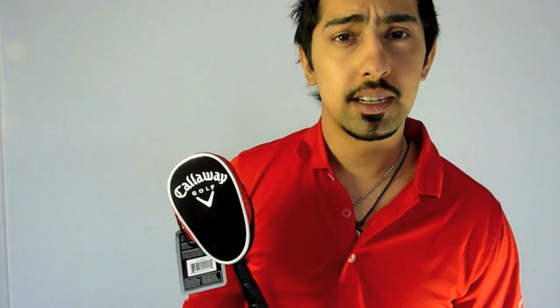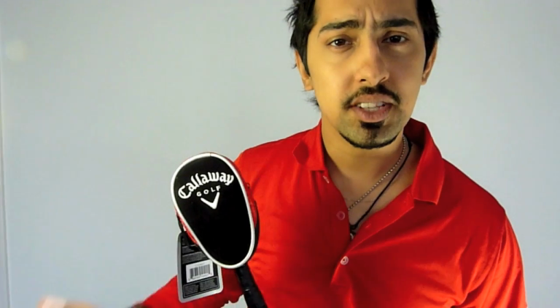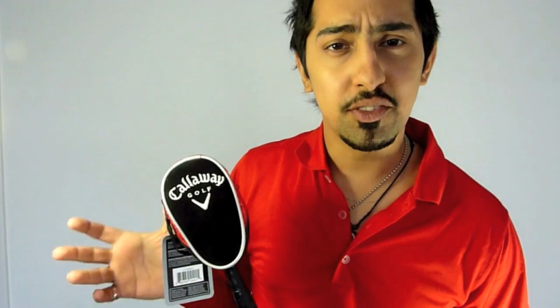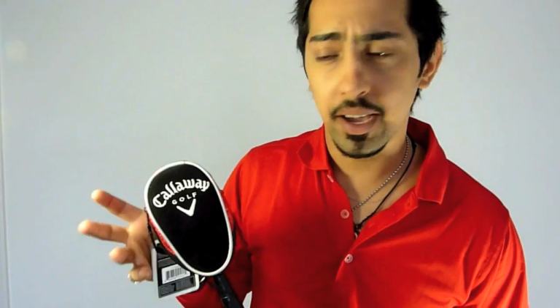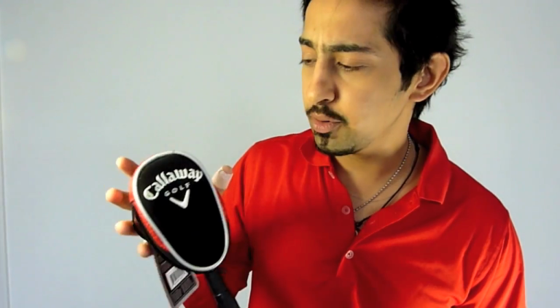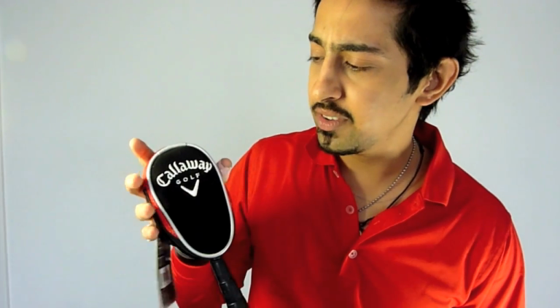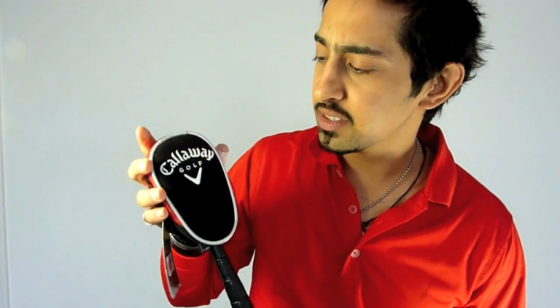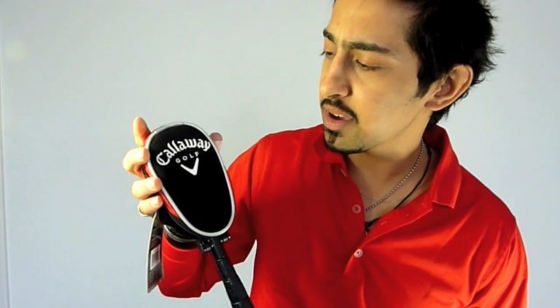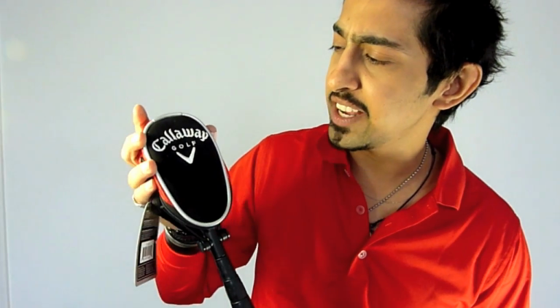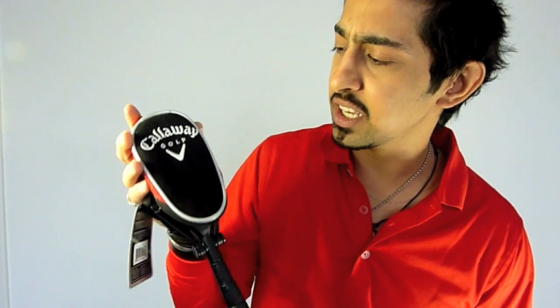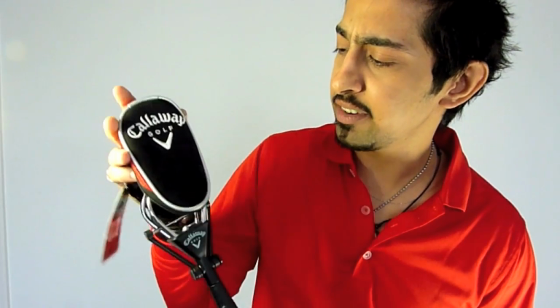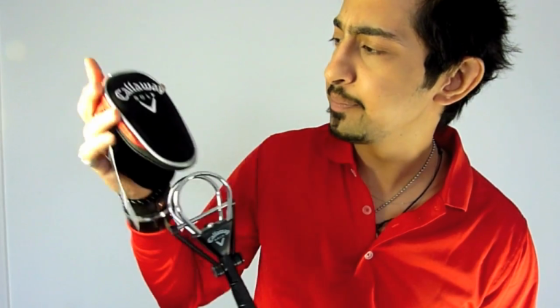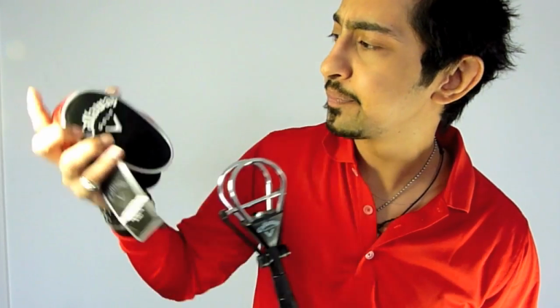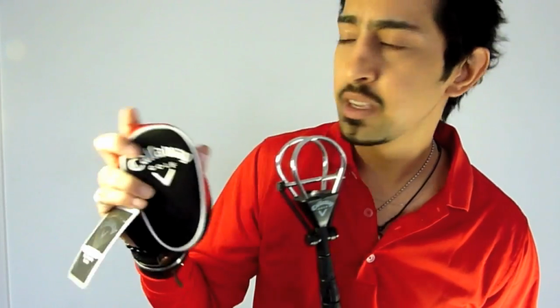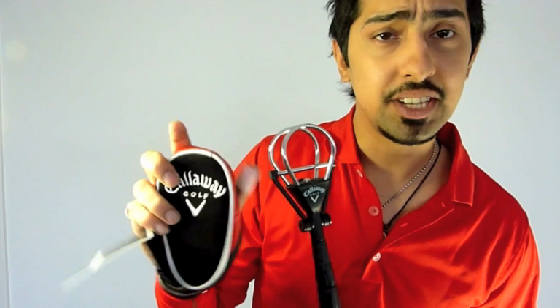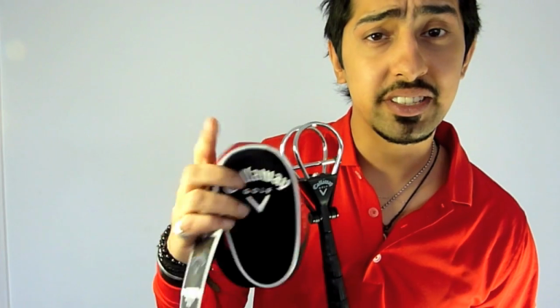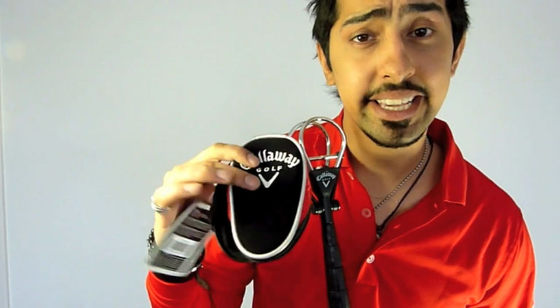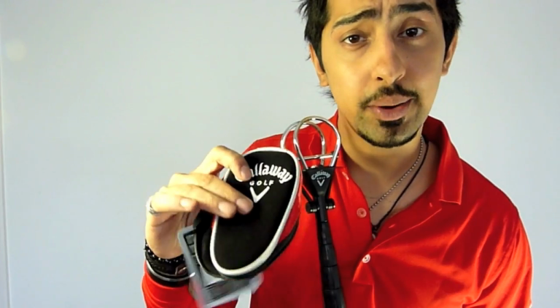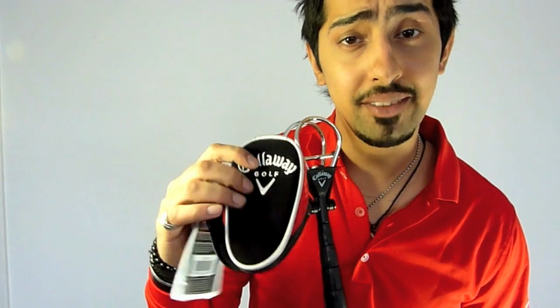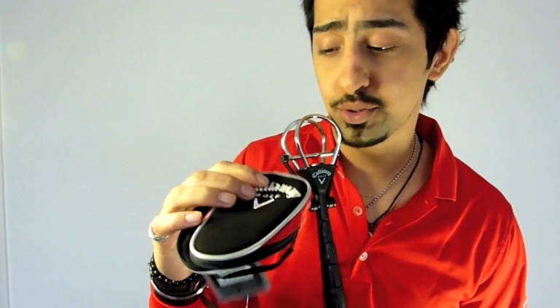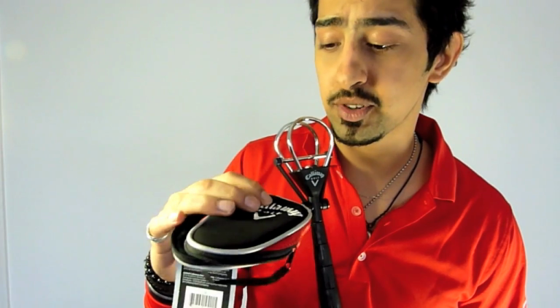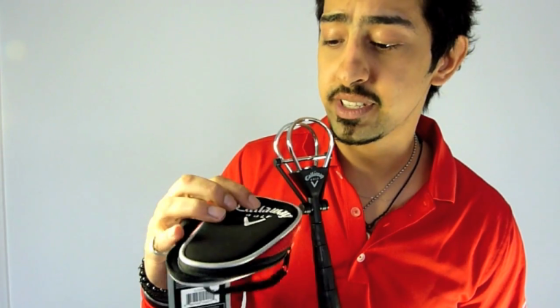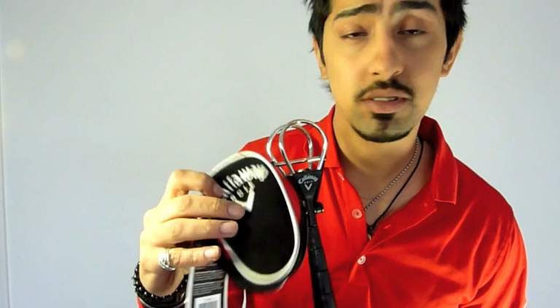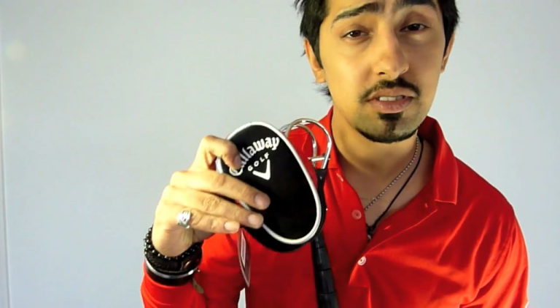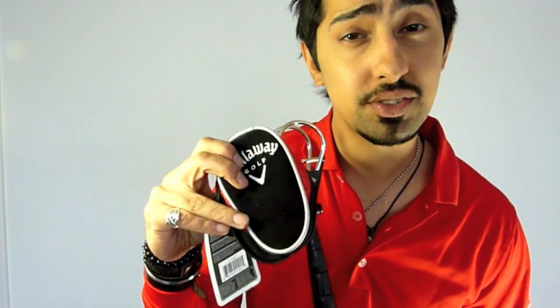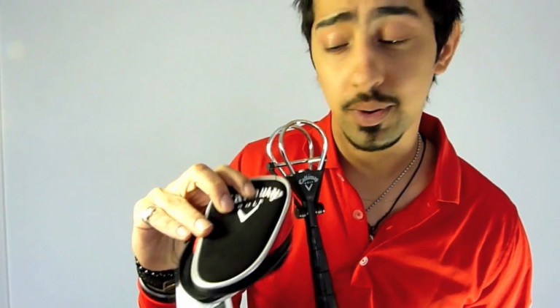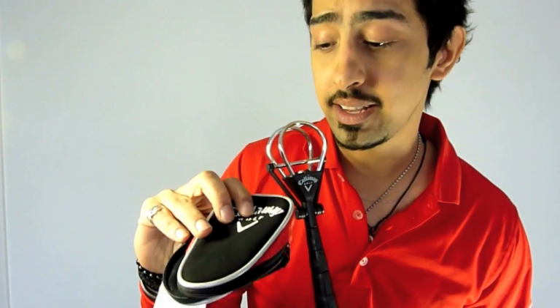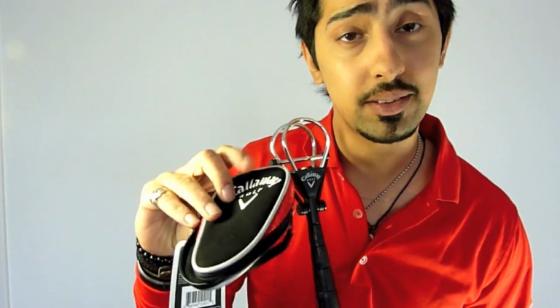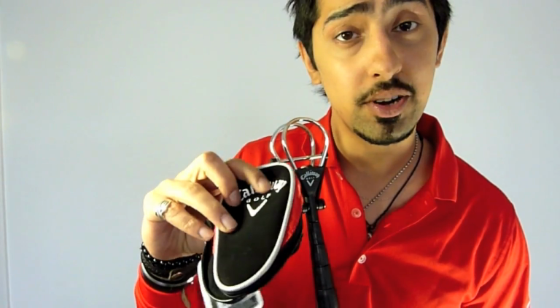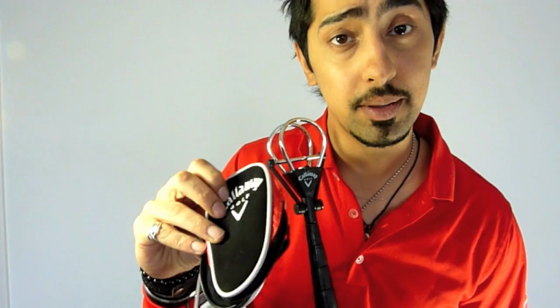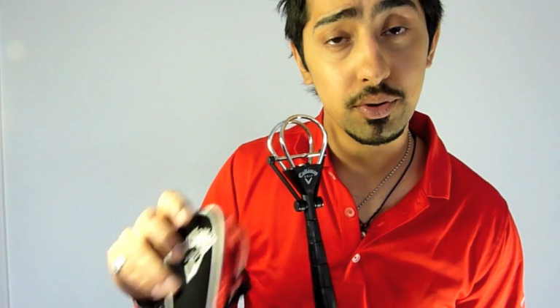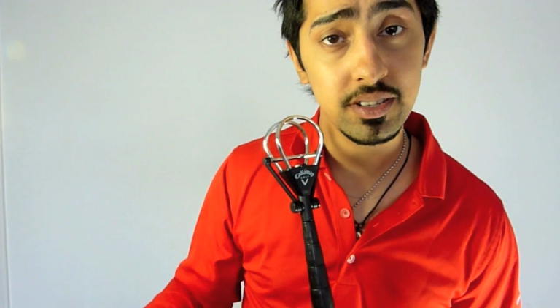Let's start off by removing this rather fetching cover. As you can see, Callaway haven't scrimped on materials — nice suede and very well embroidered.